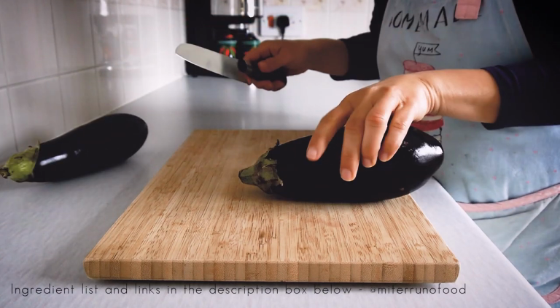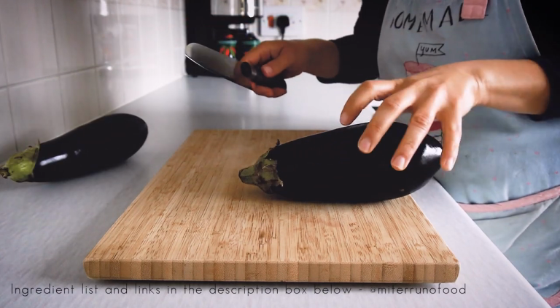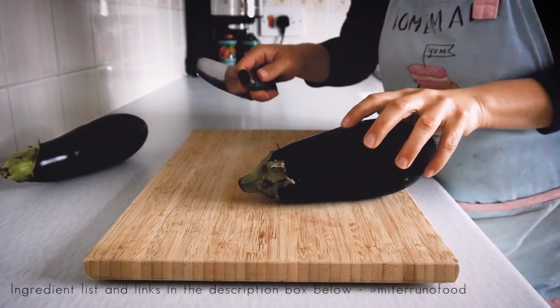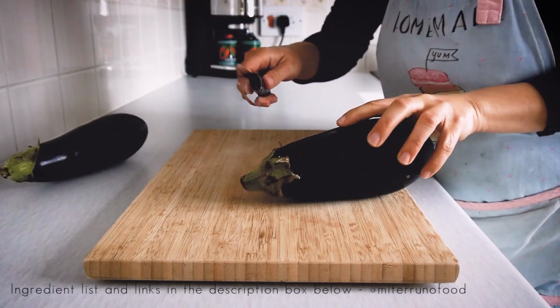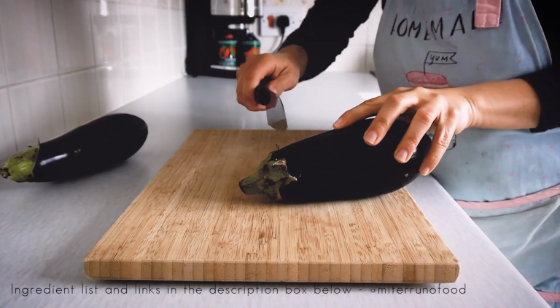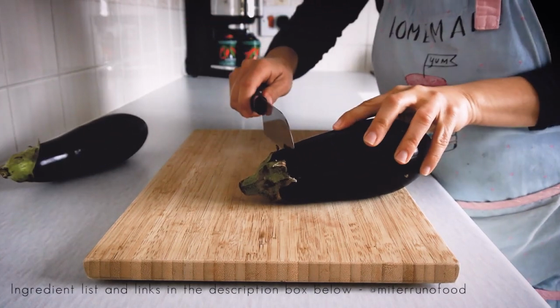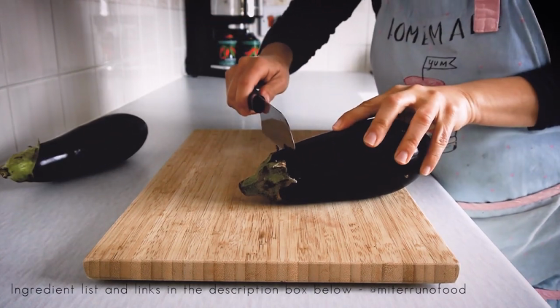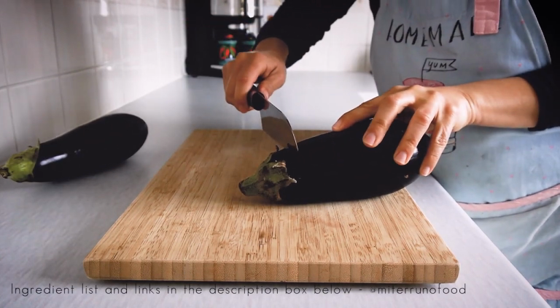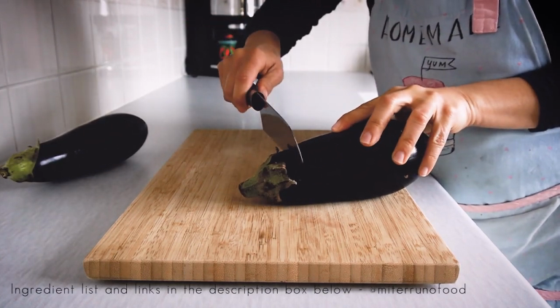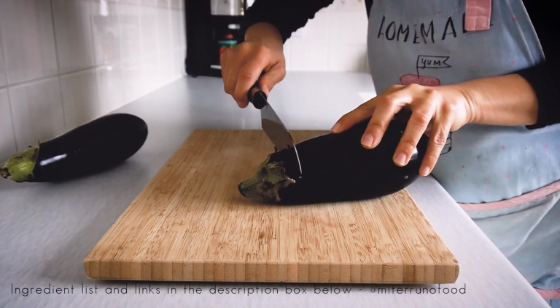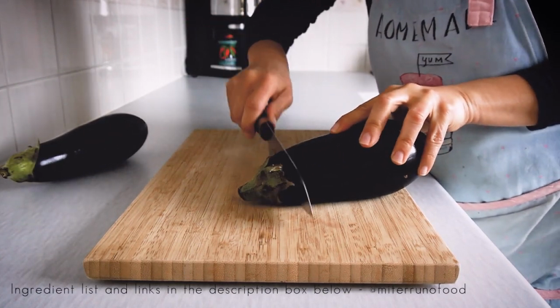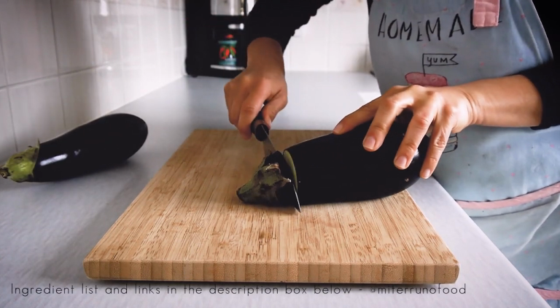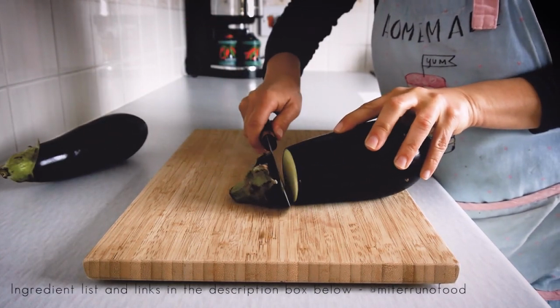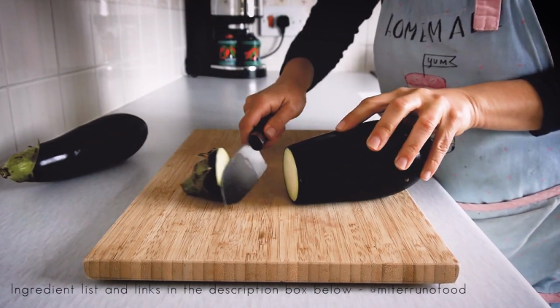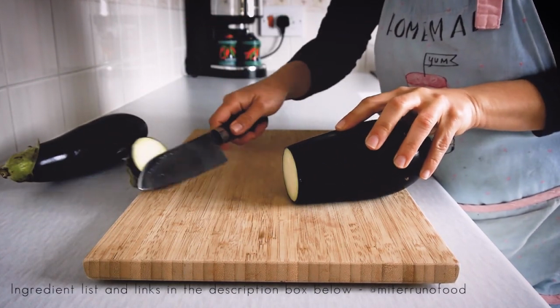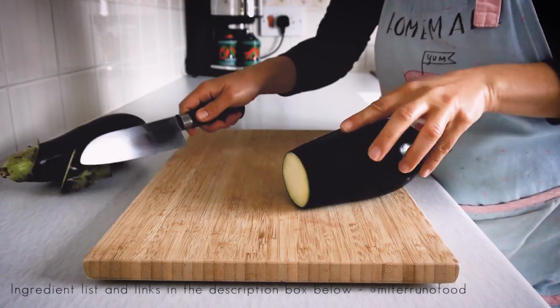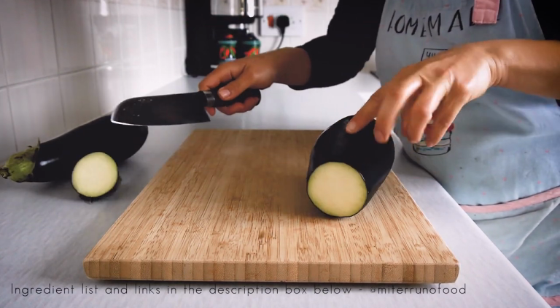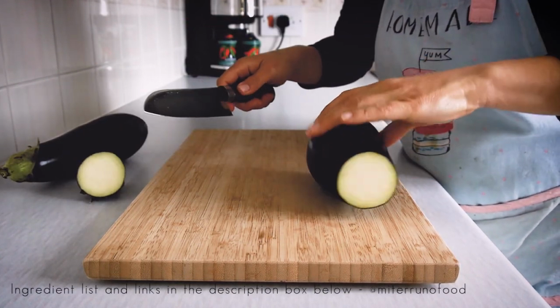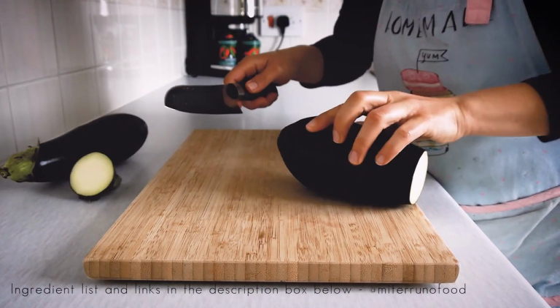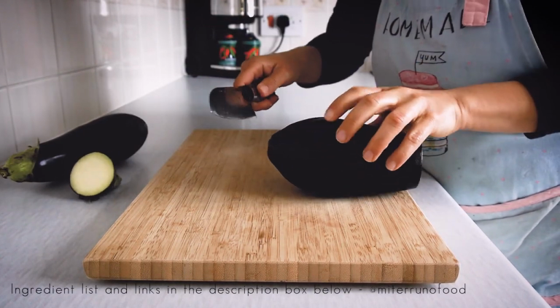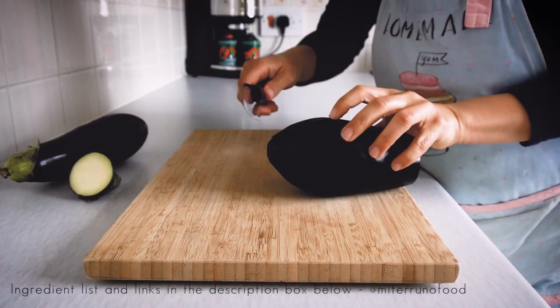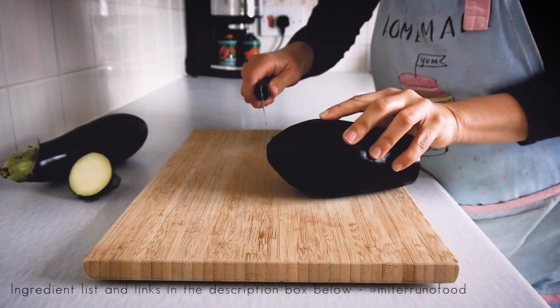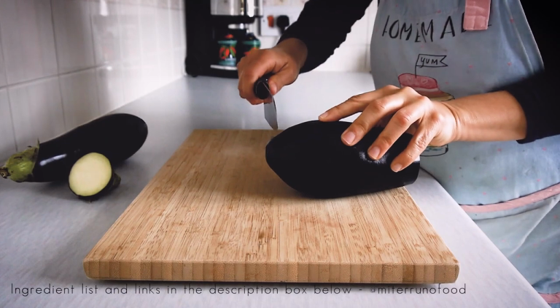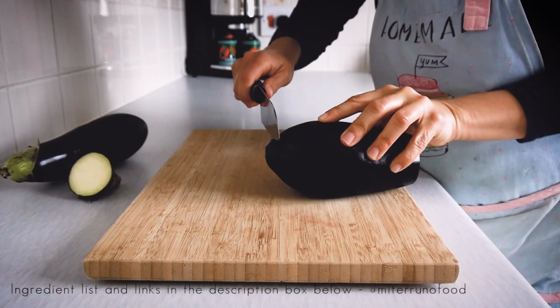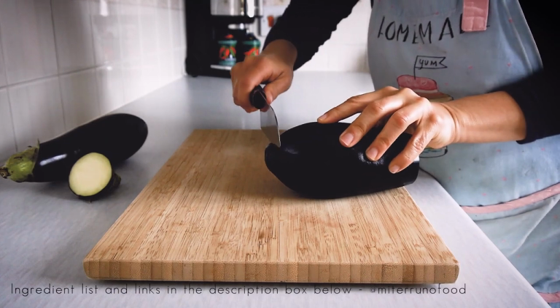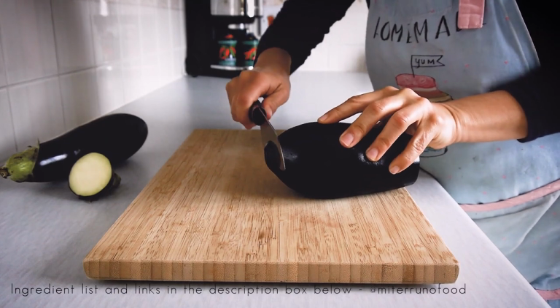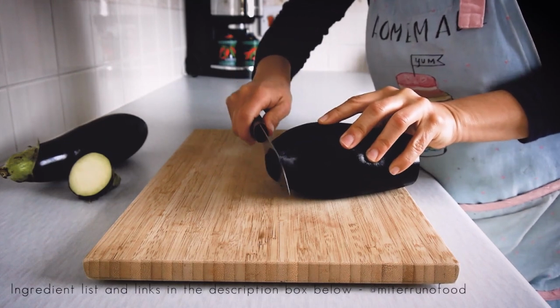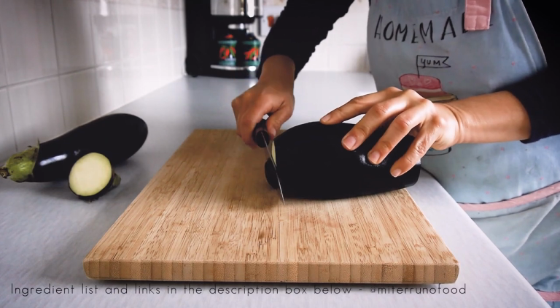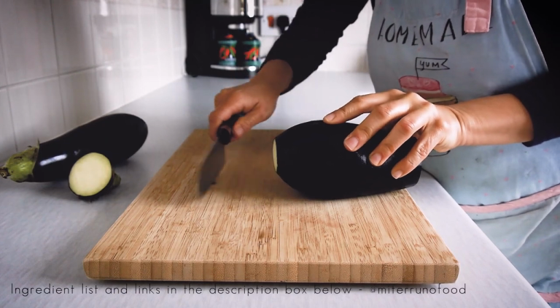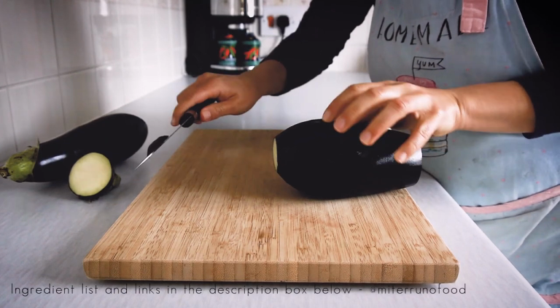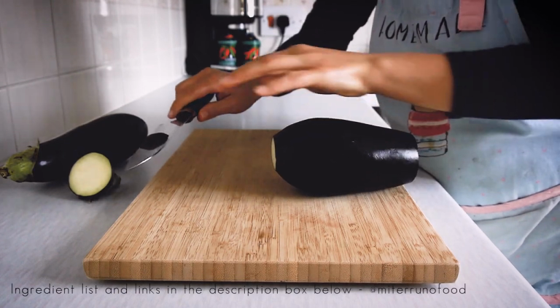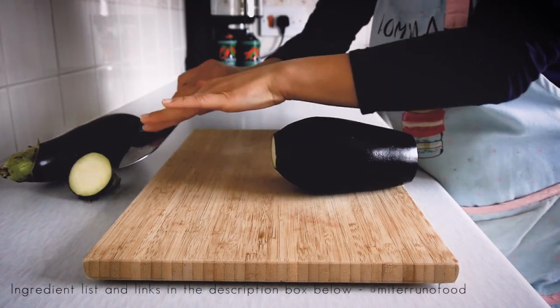The first thing we need to do is slice the aubergine. I like to do it vertically to get bigger slices.